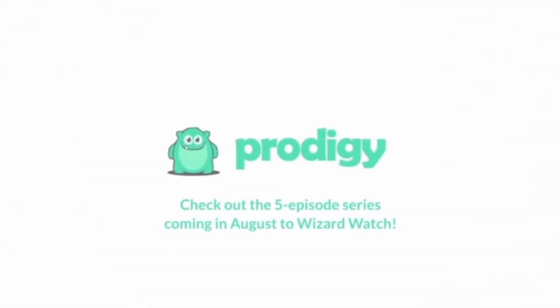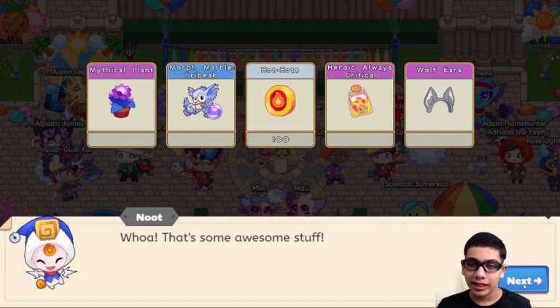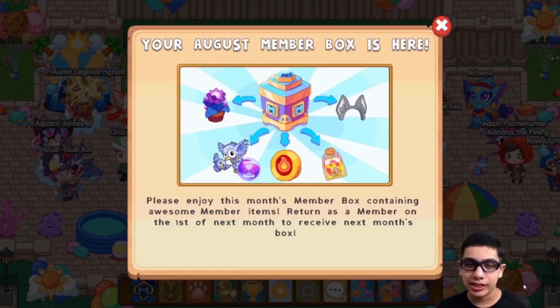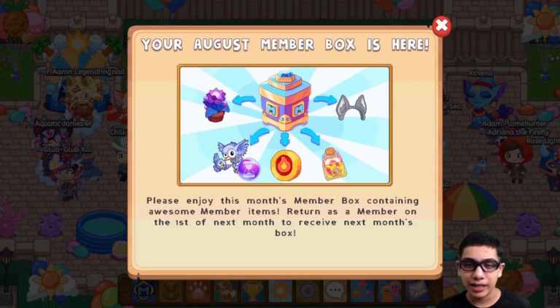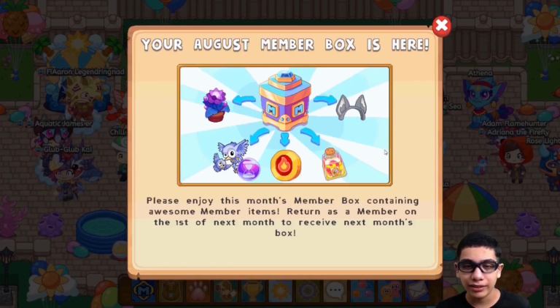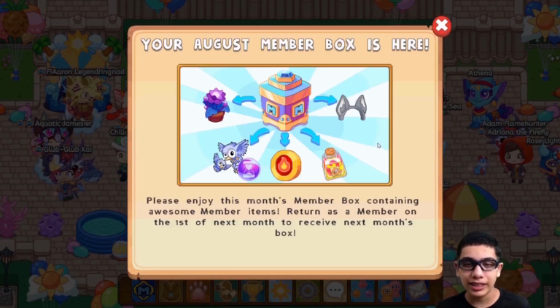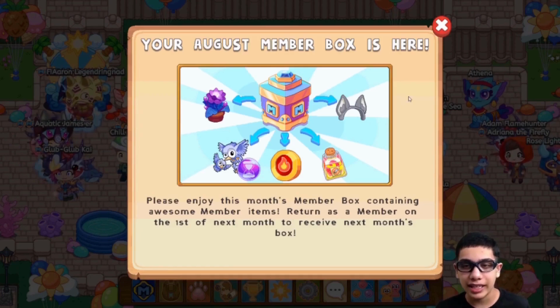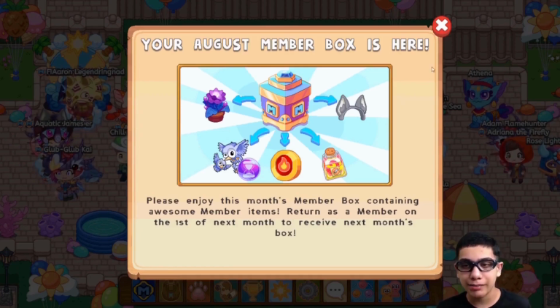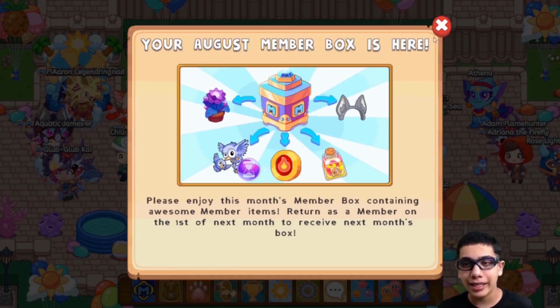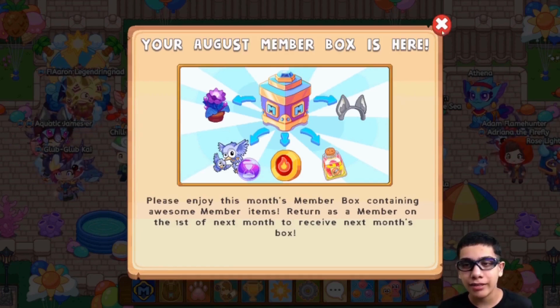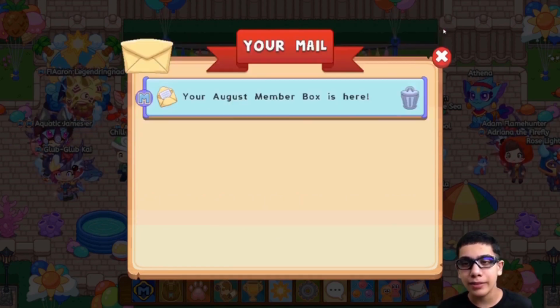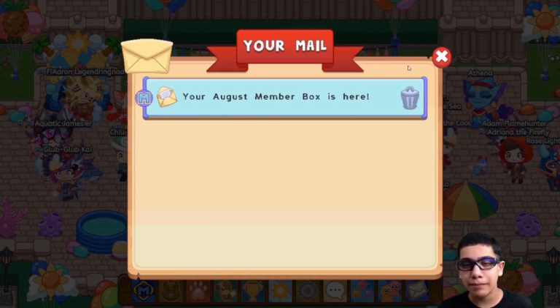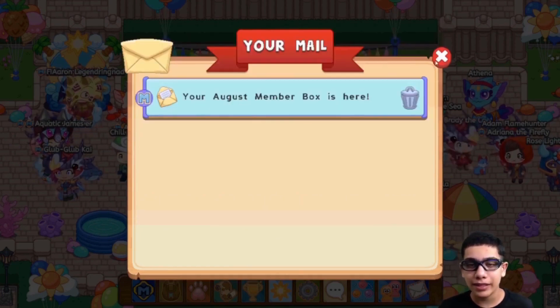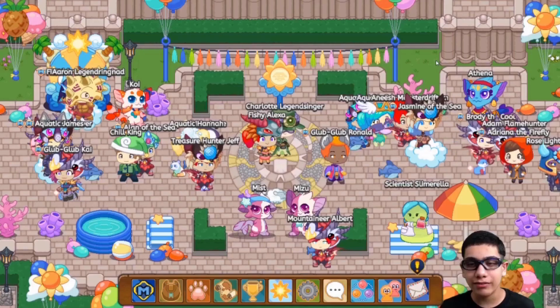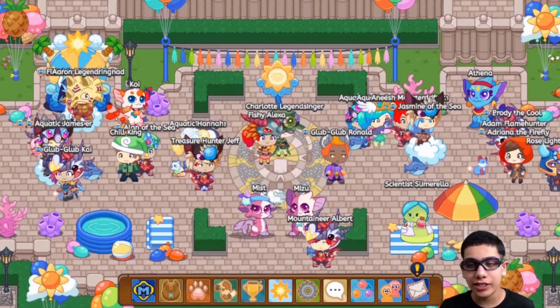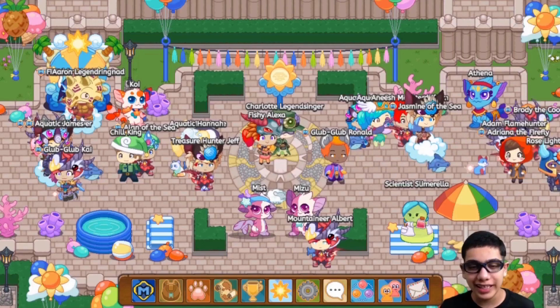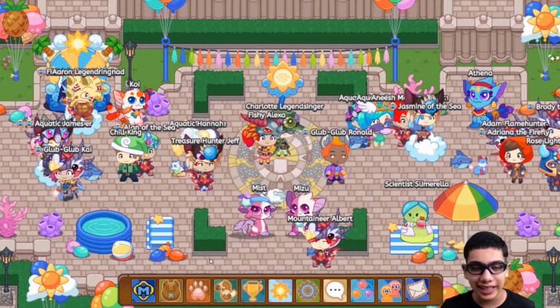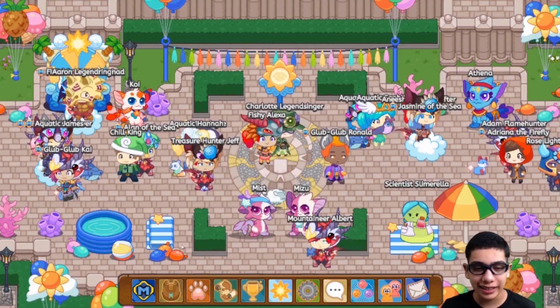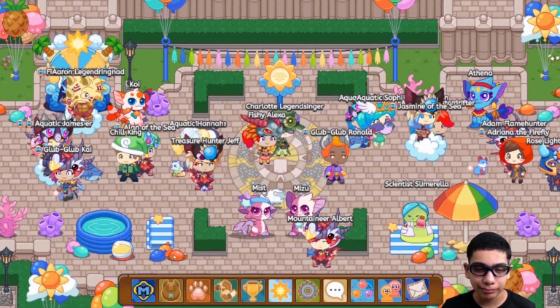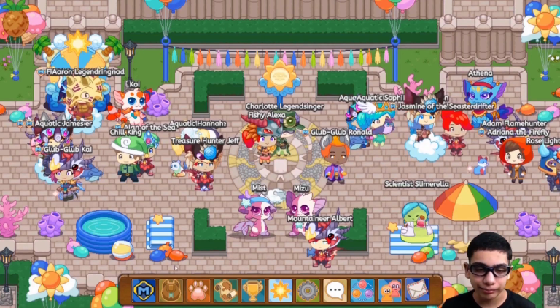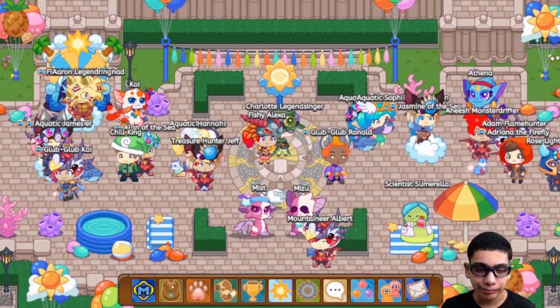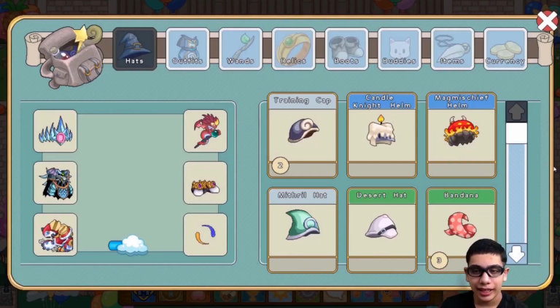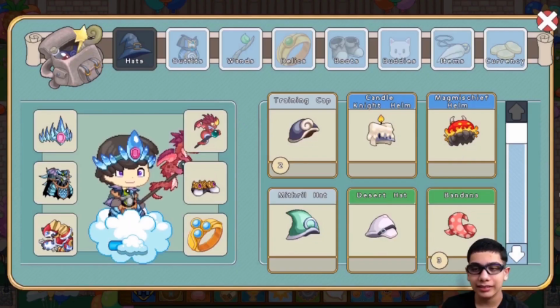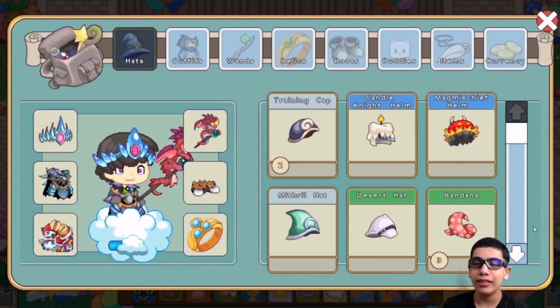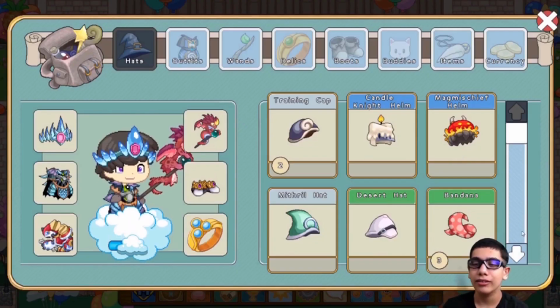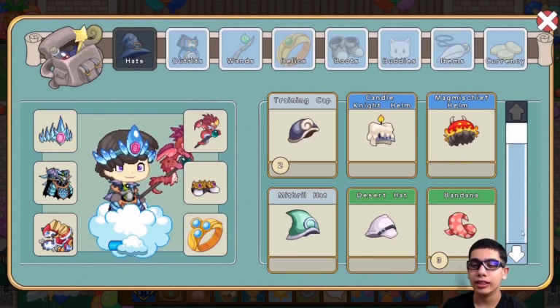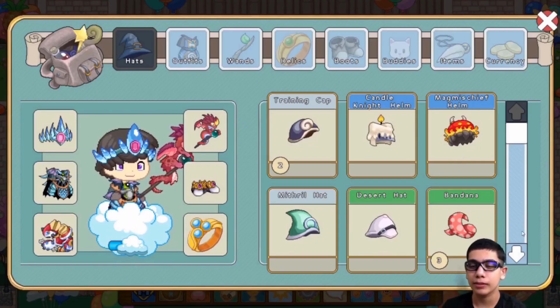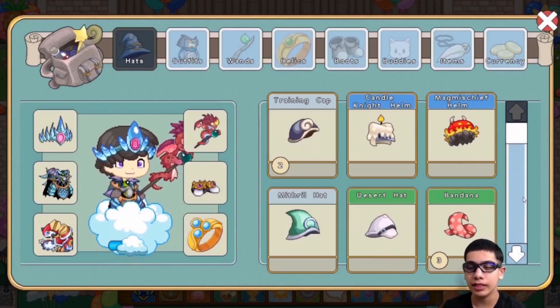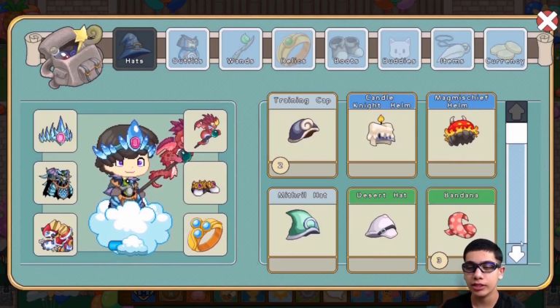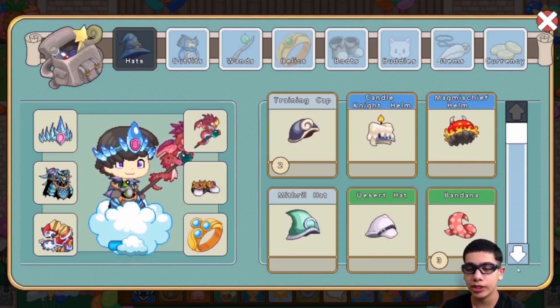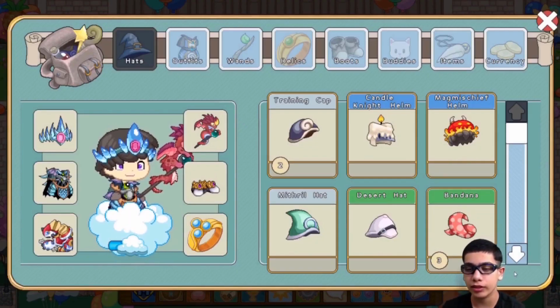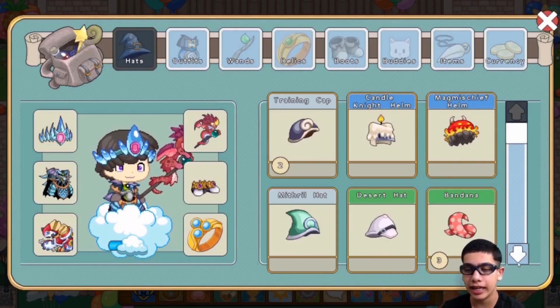So let's just smack that next button and open up our inventory. And now let's proceed to search for the hat.